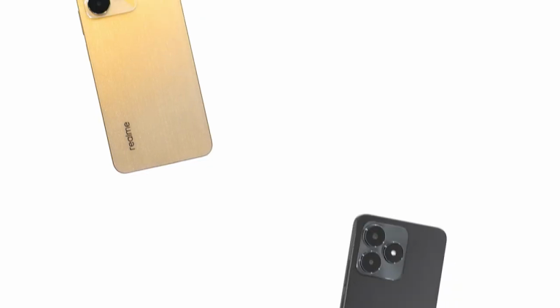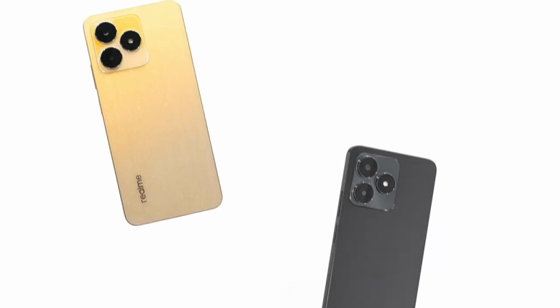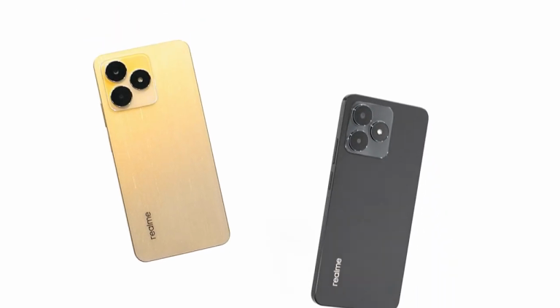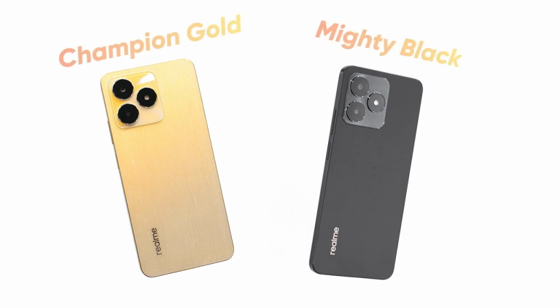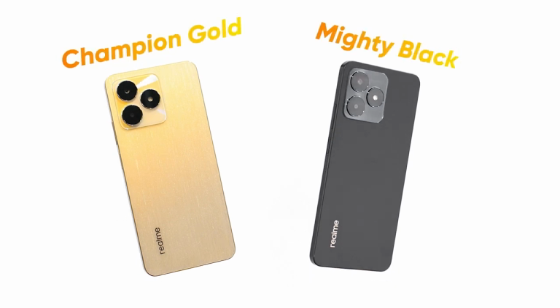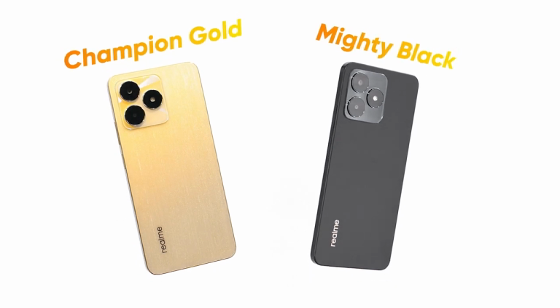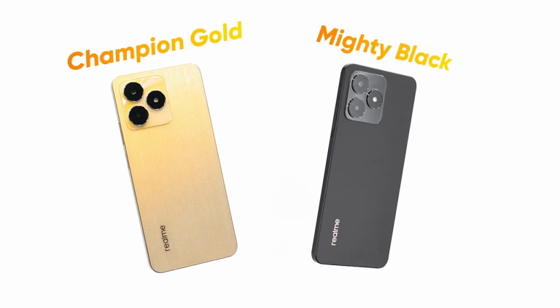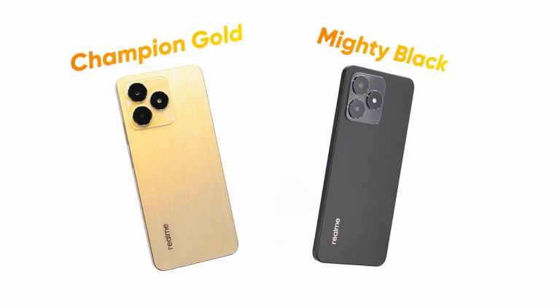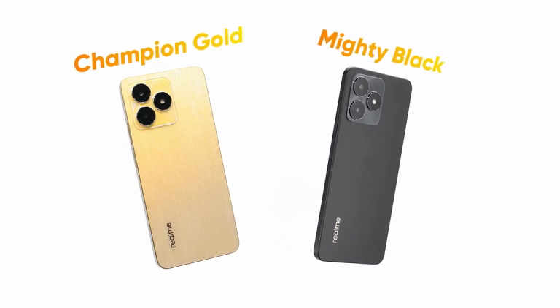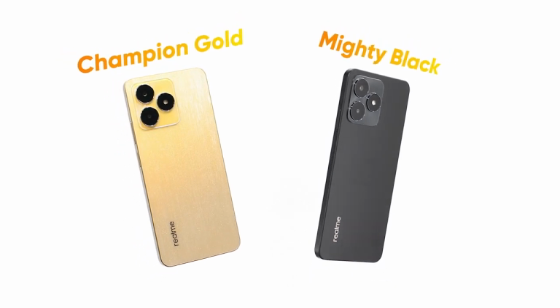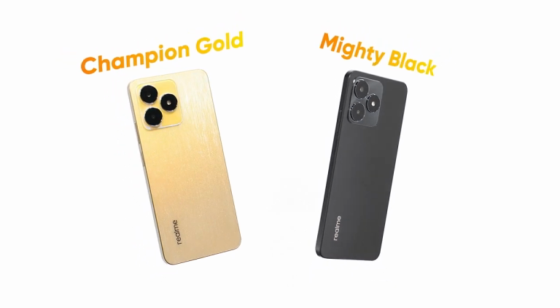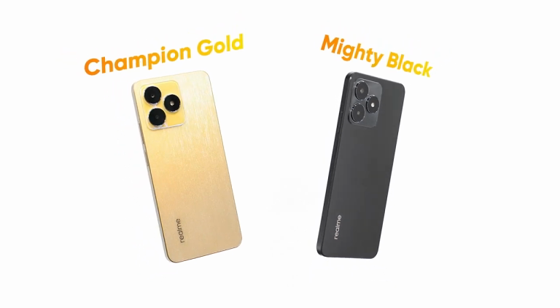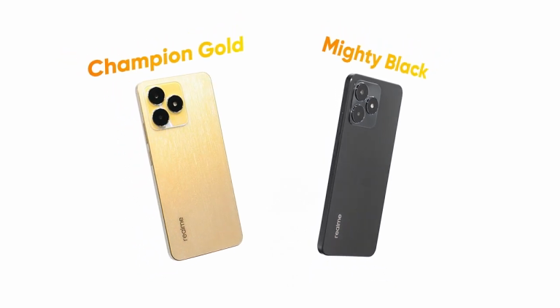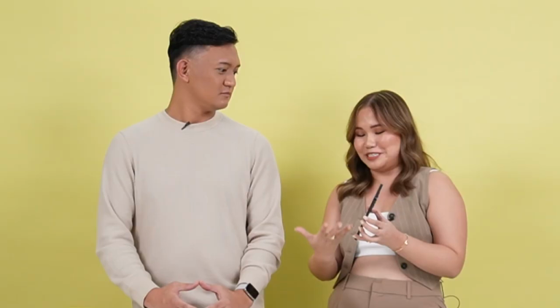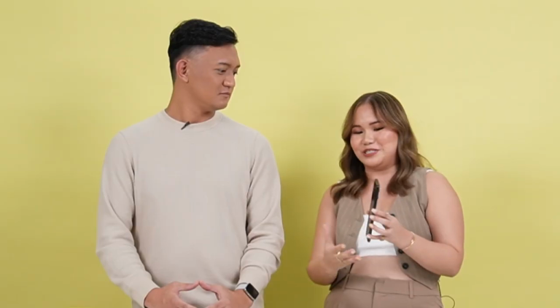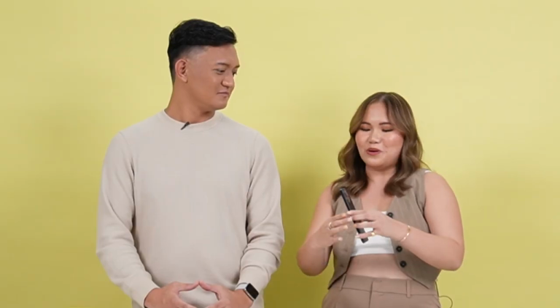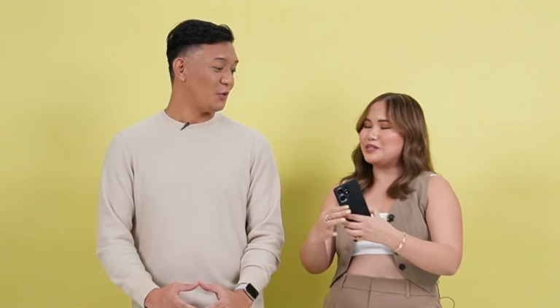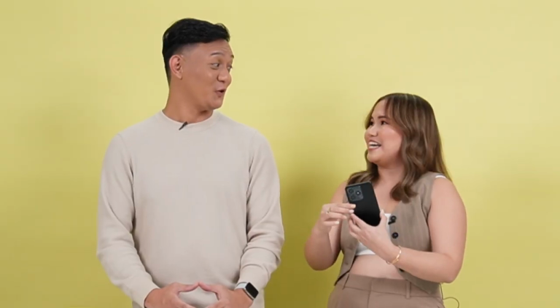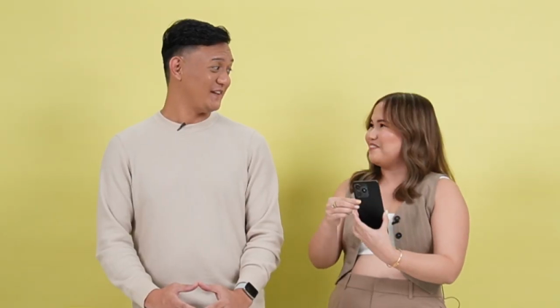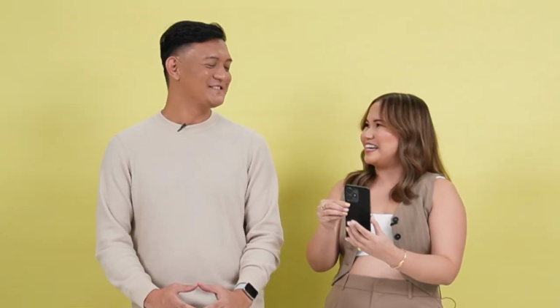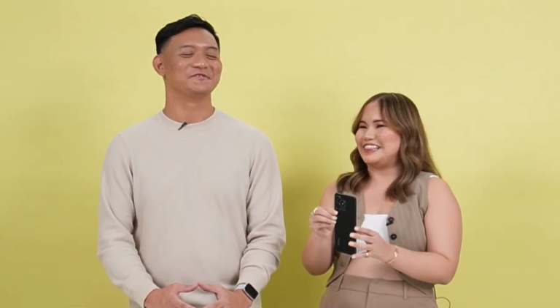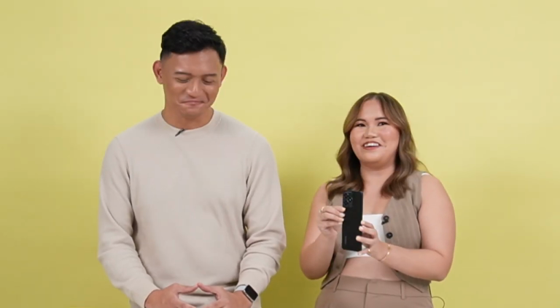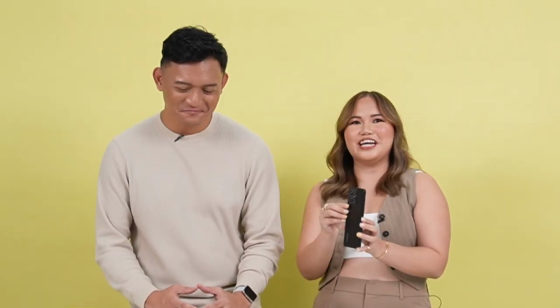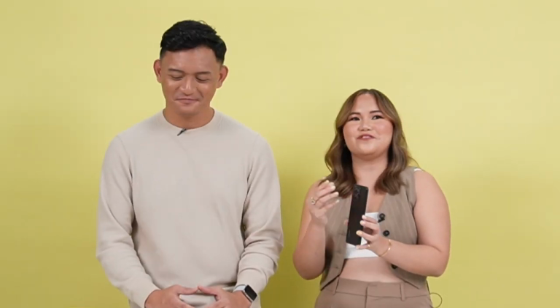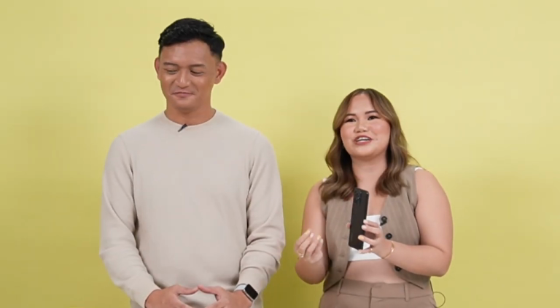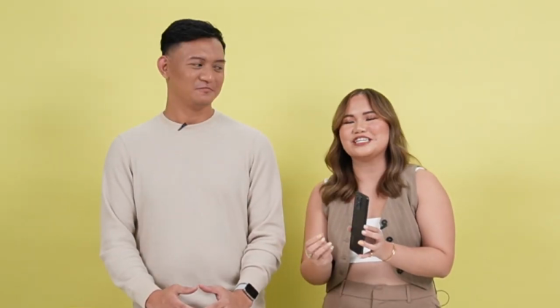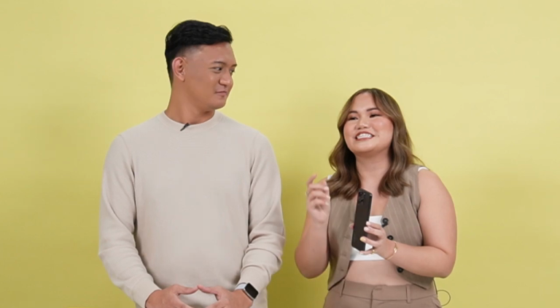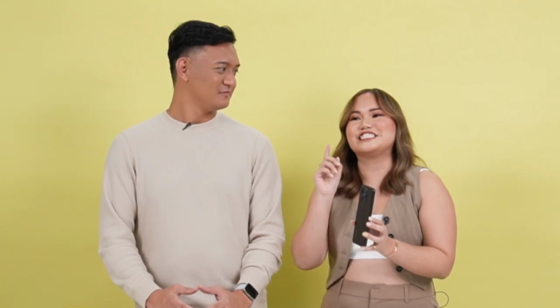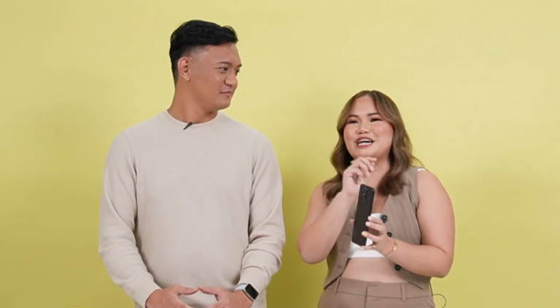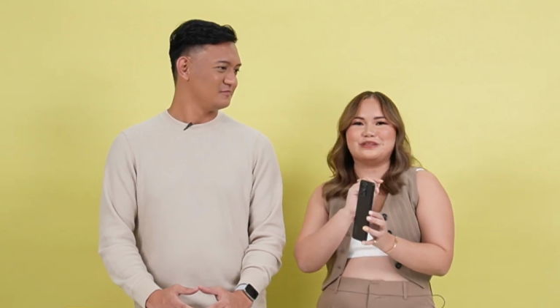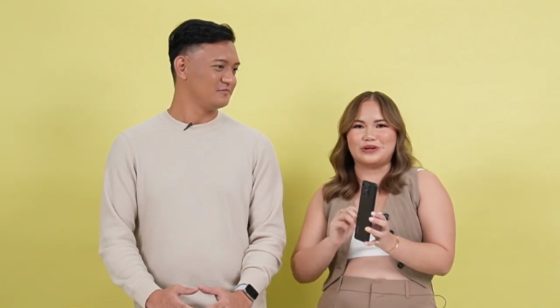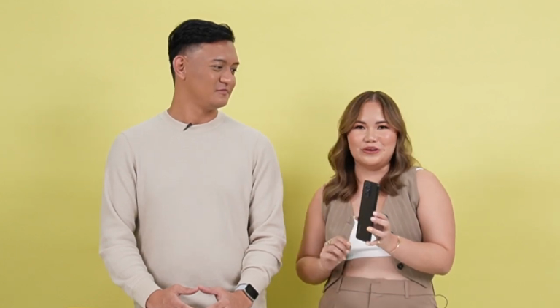There are actually two colors available: Mighty Black, which is what we have right now, and of course, the Champion Gold.